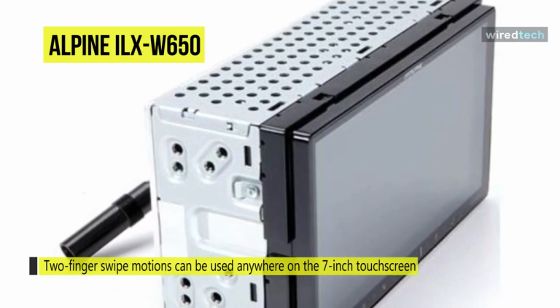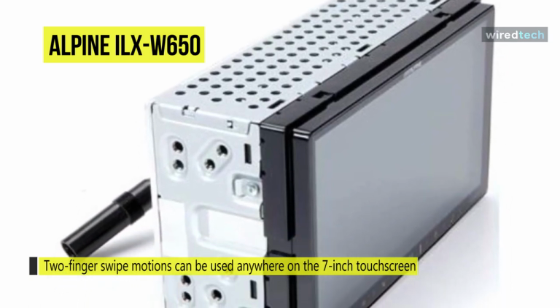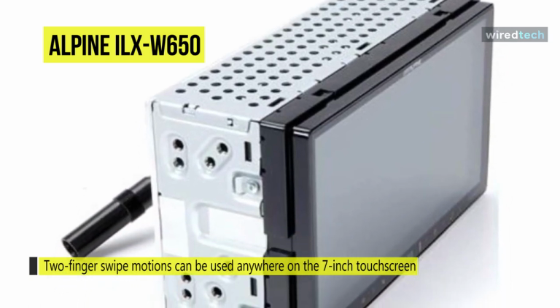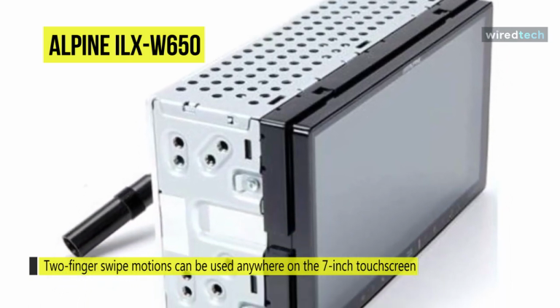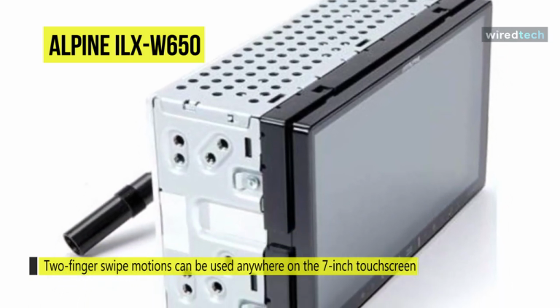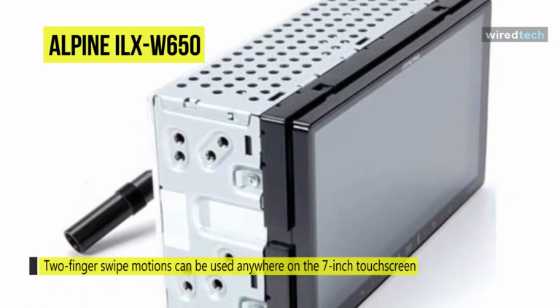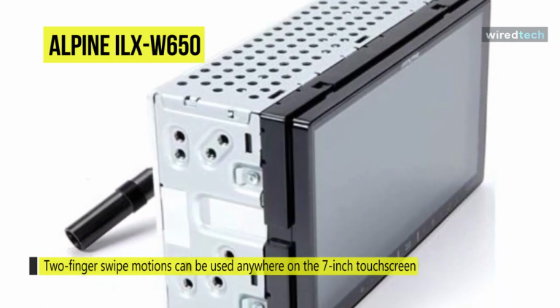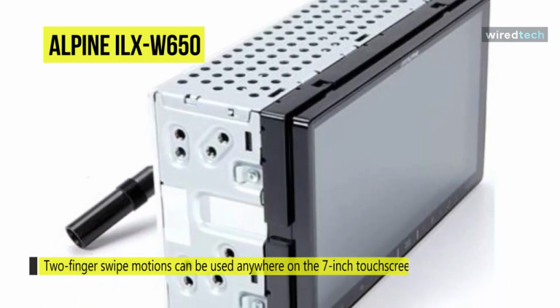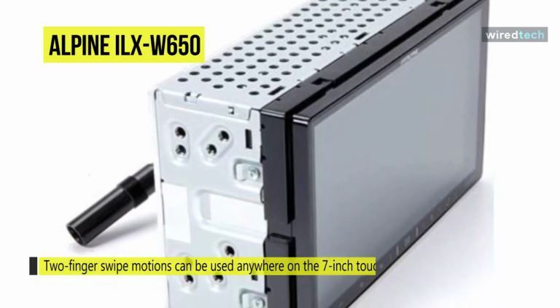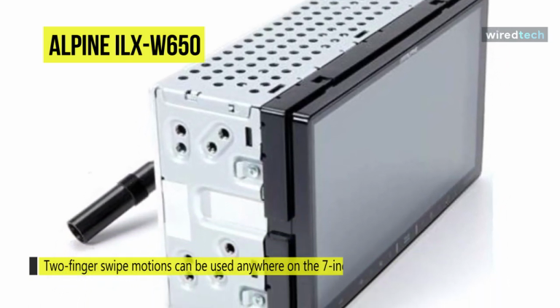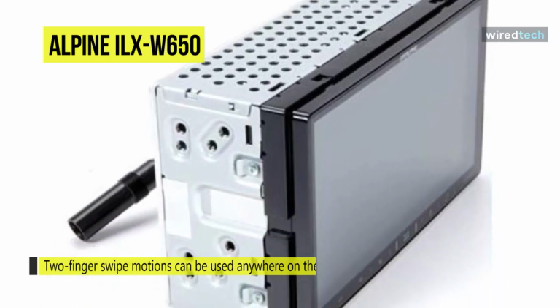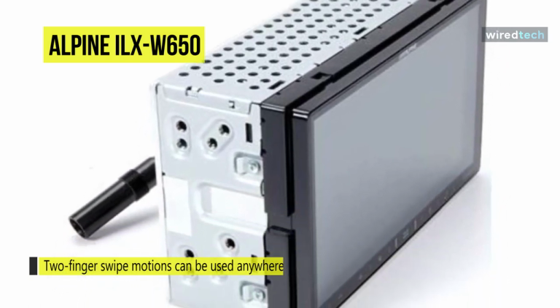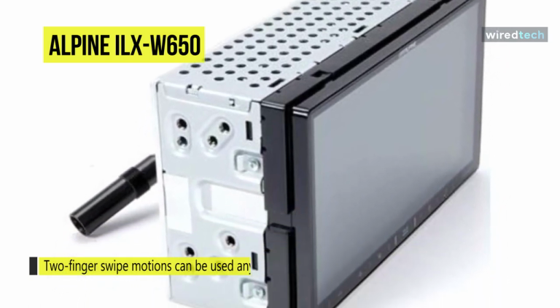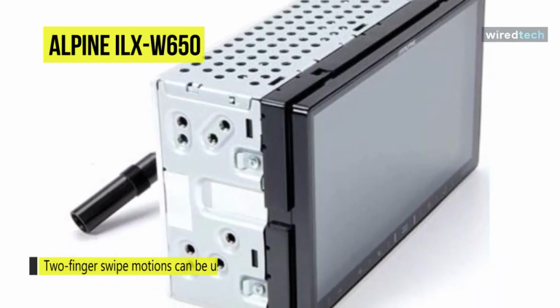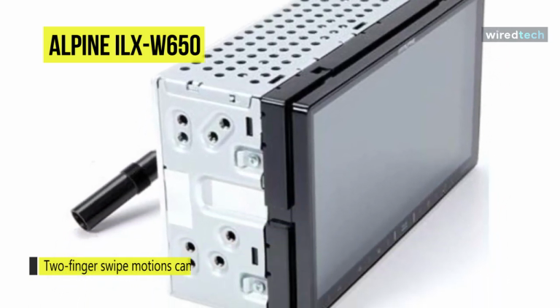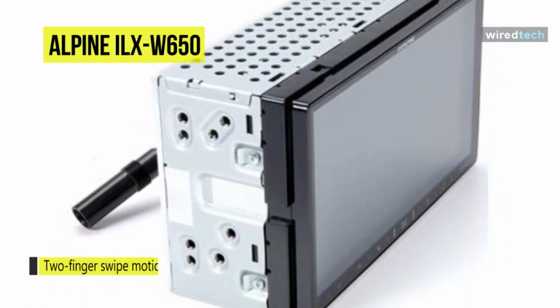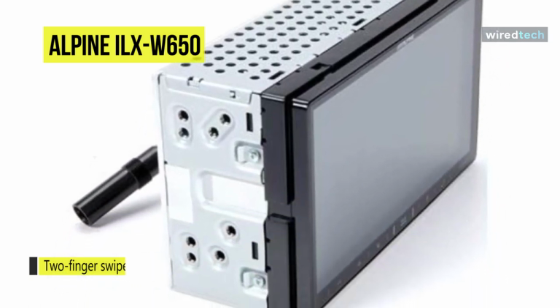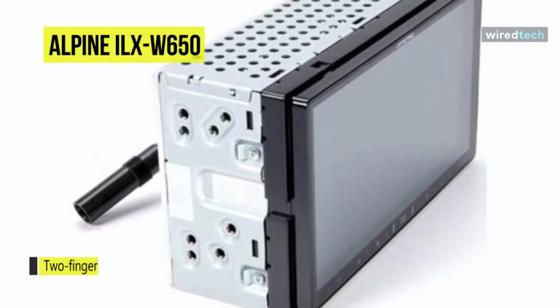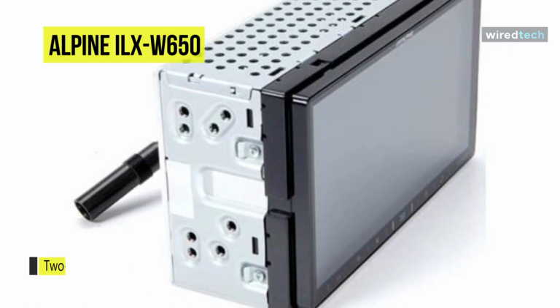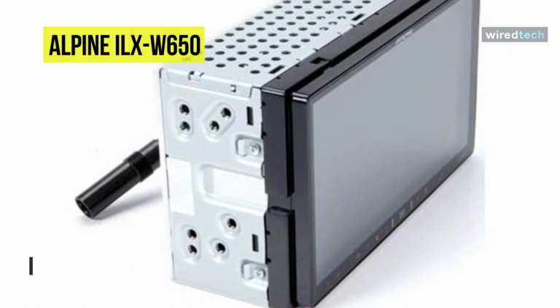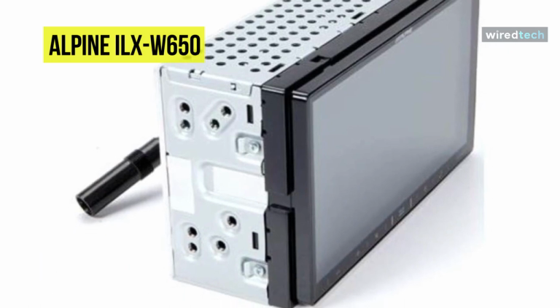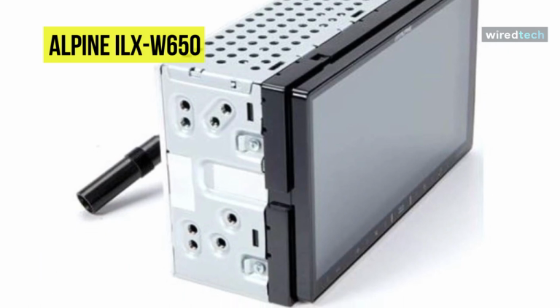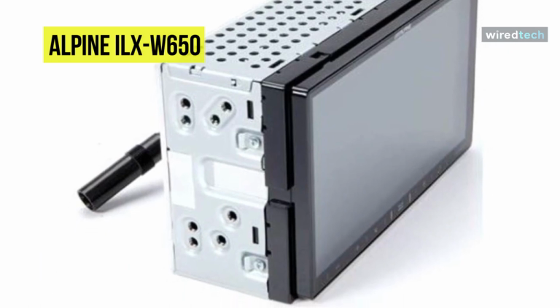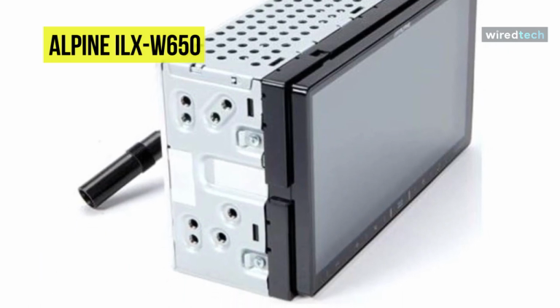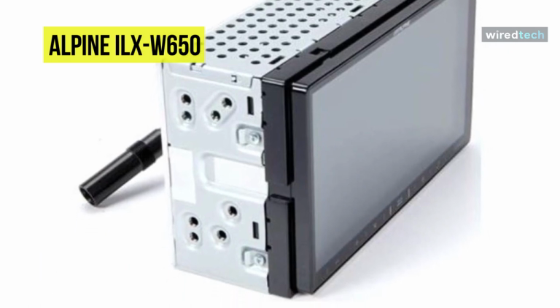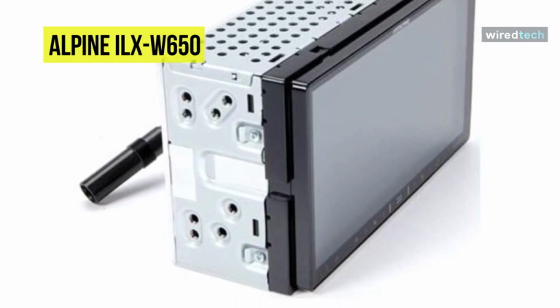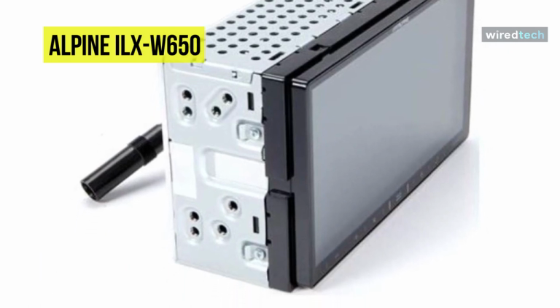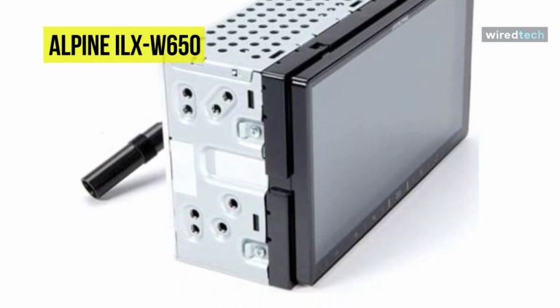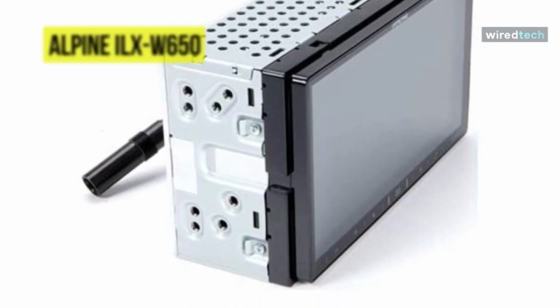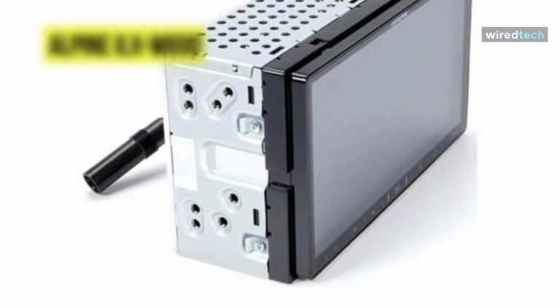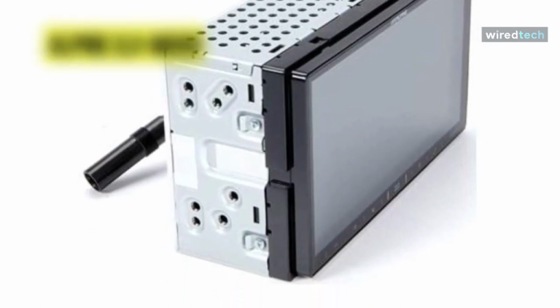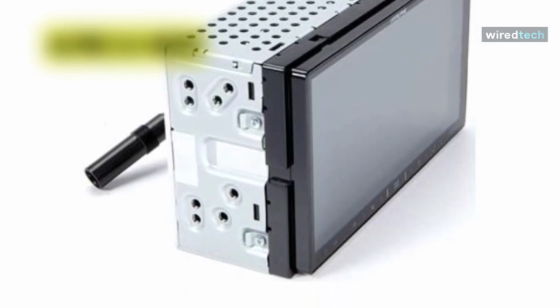Its shallow chassis is optimized to mount to the KTA-450 and KTA-200M power pack amplifier.